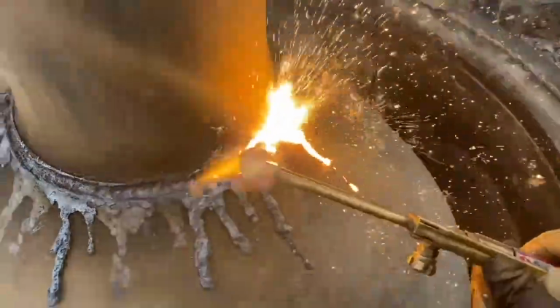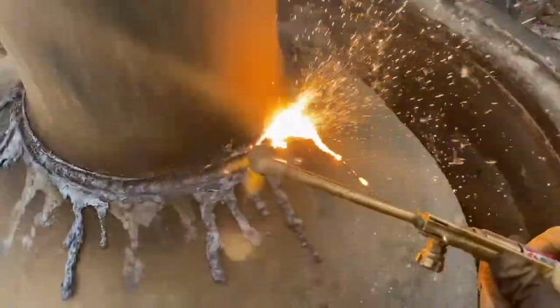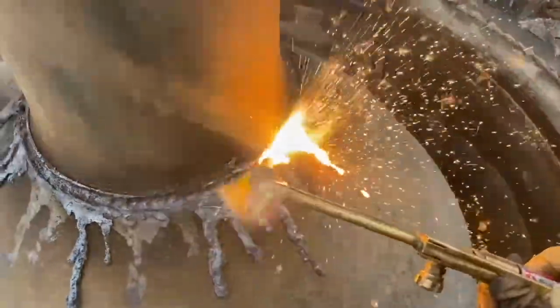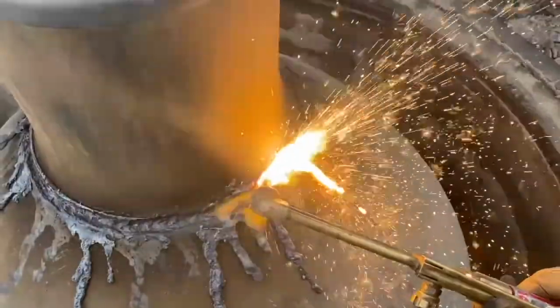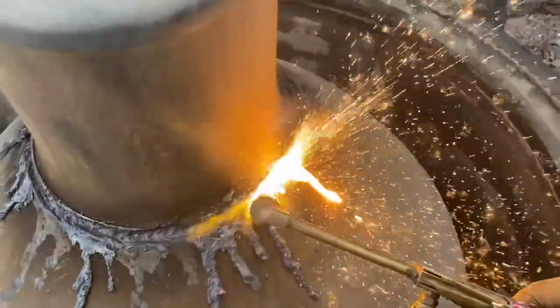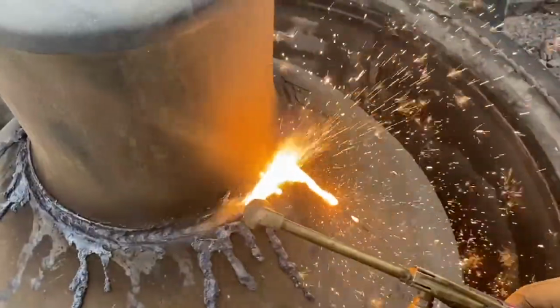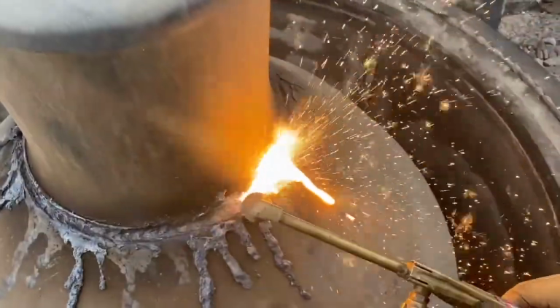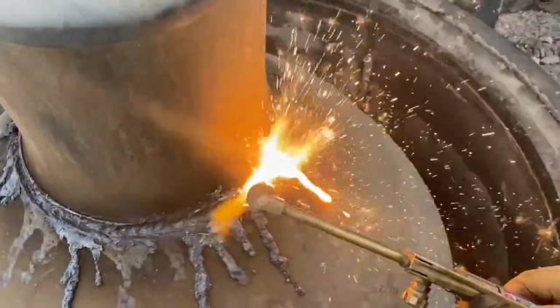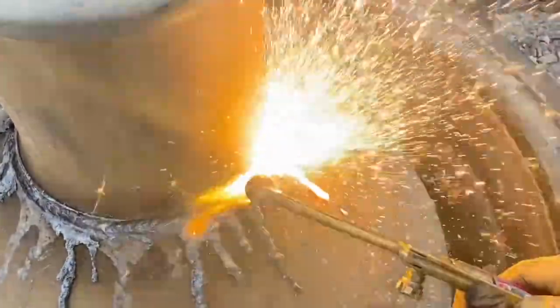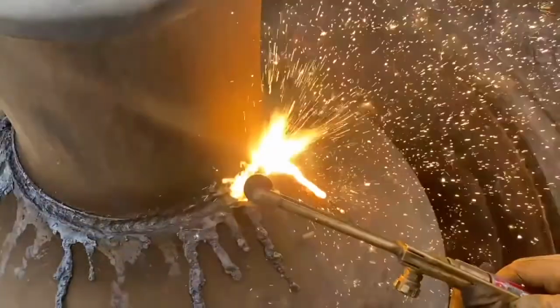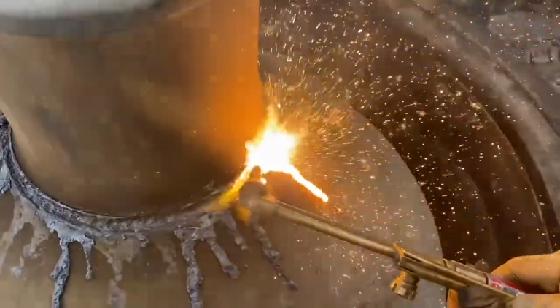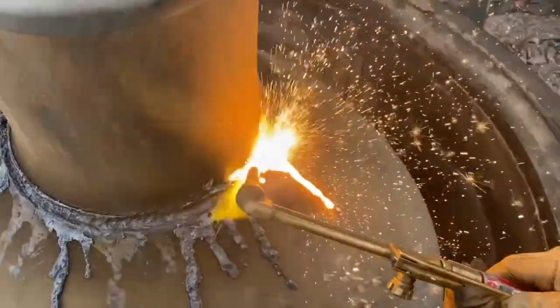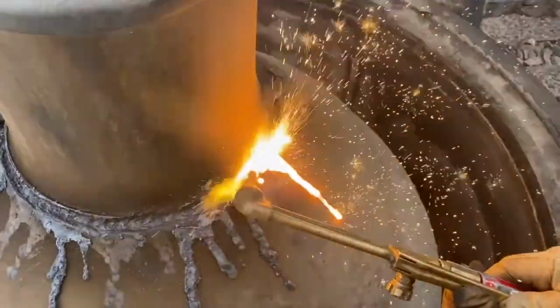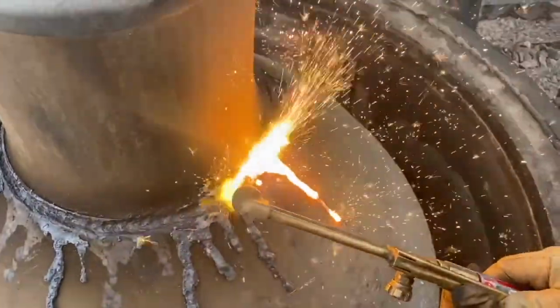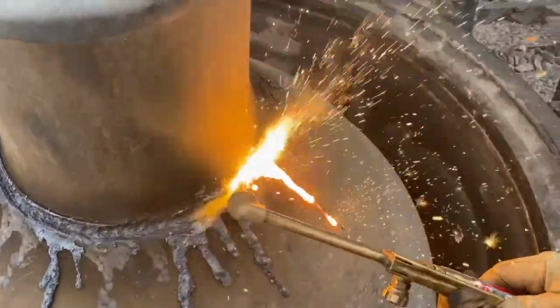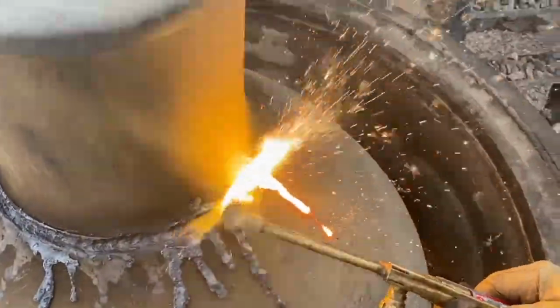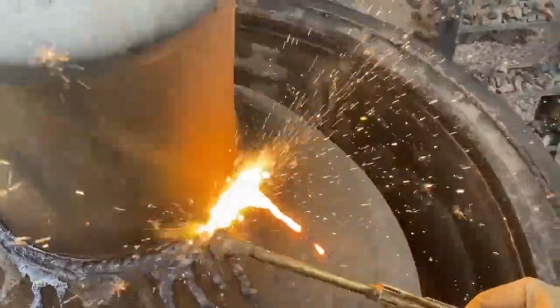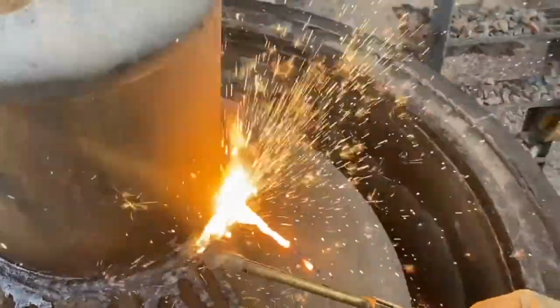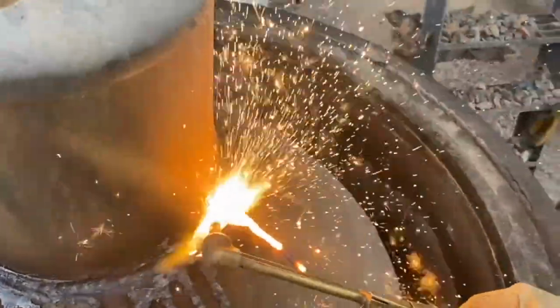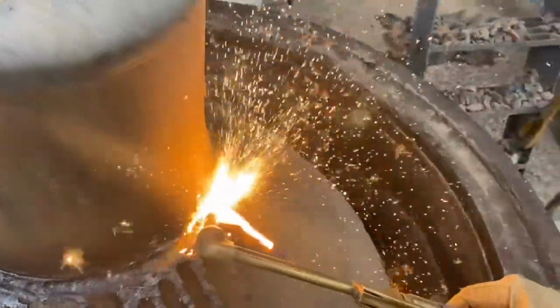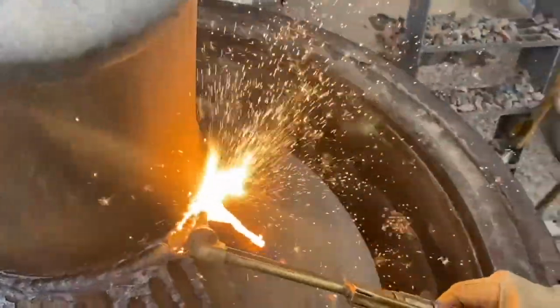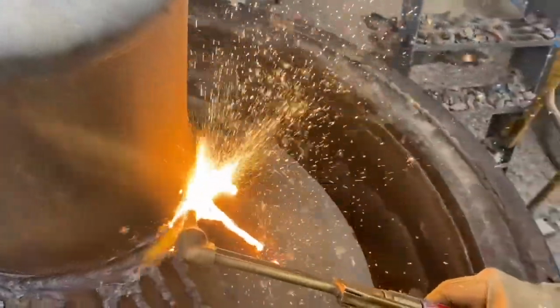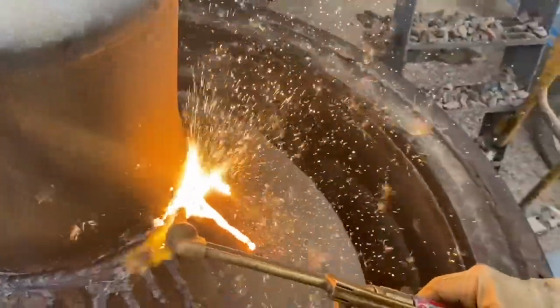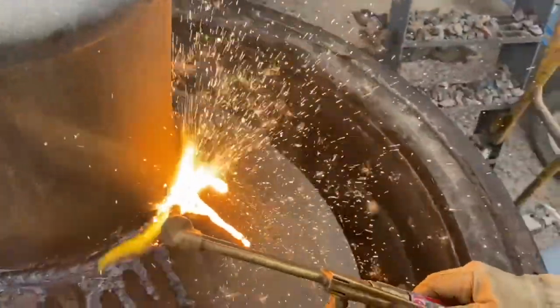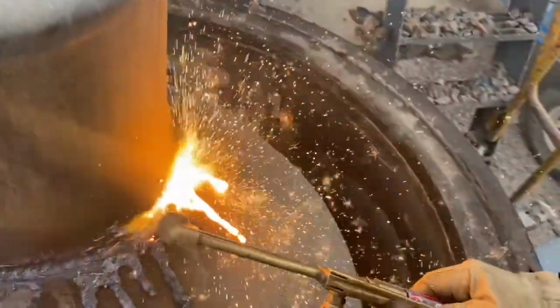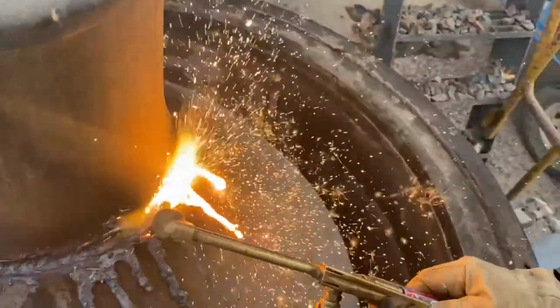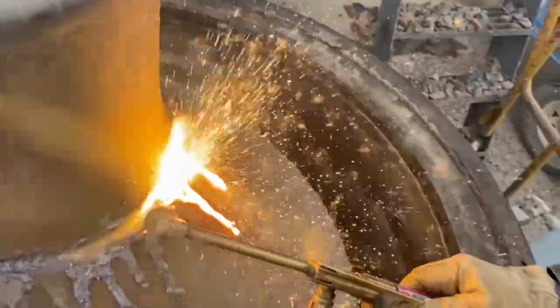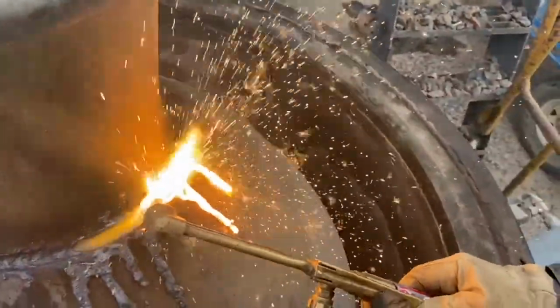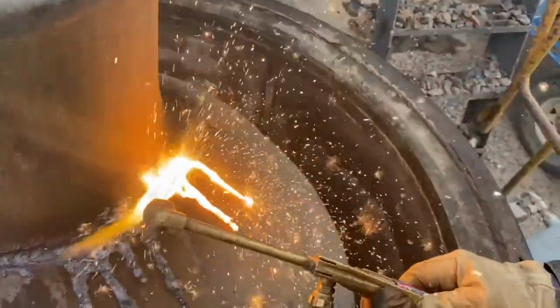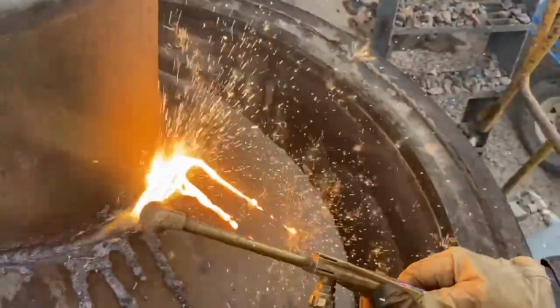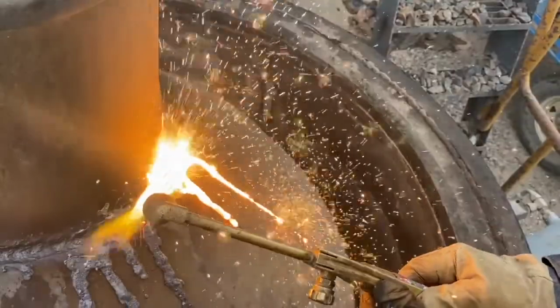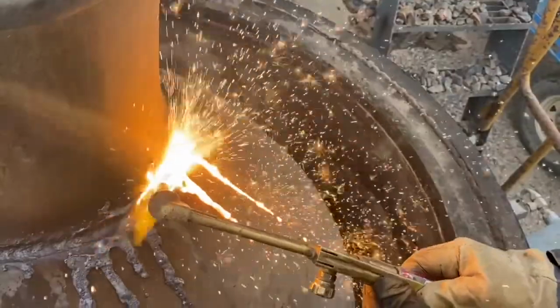A straight tip works better on your oxy, but this gouging tip is not doing too bad of a job.